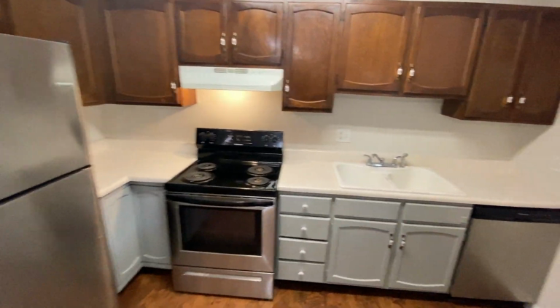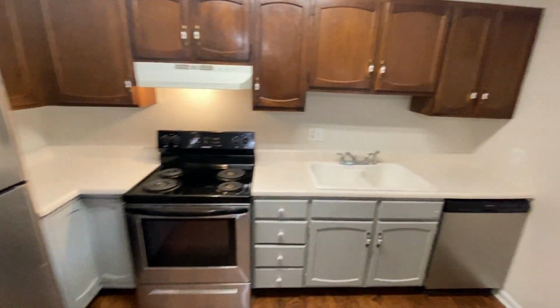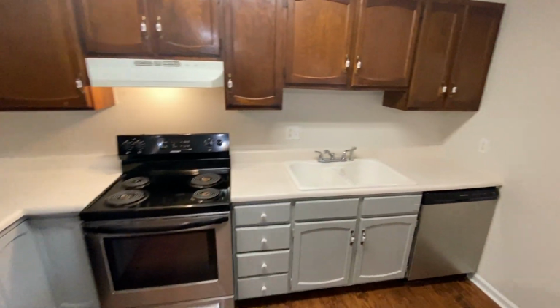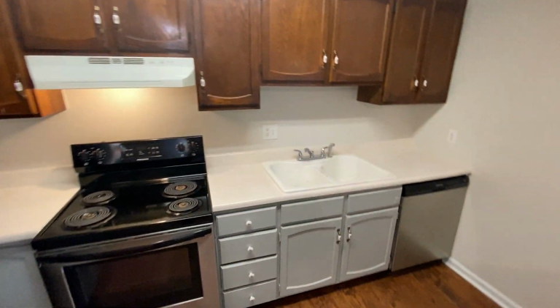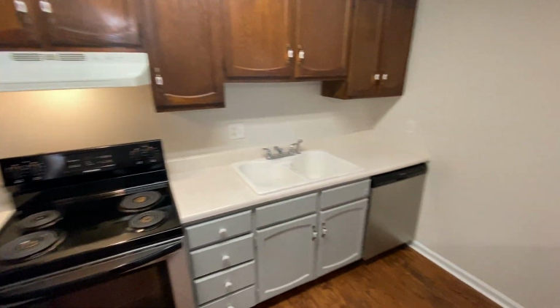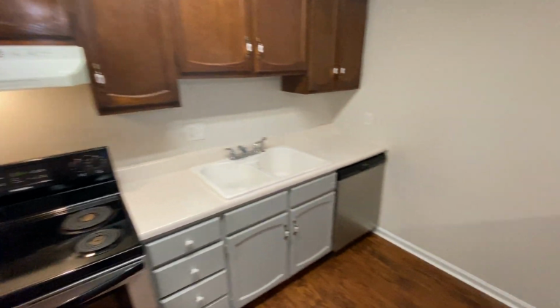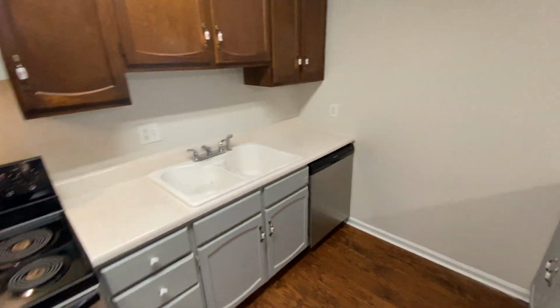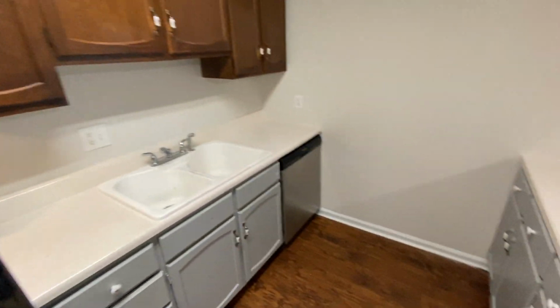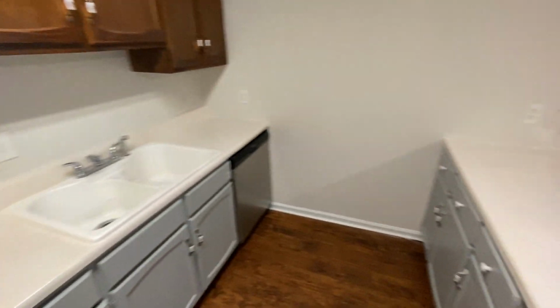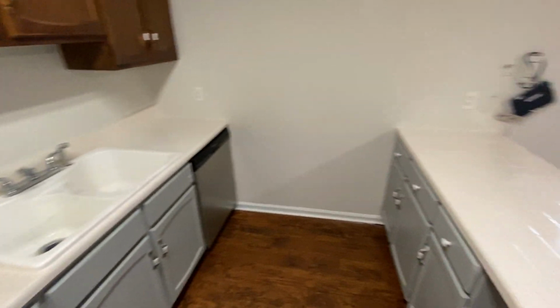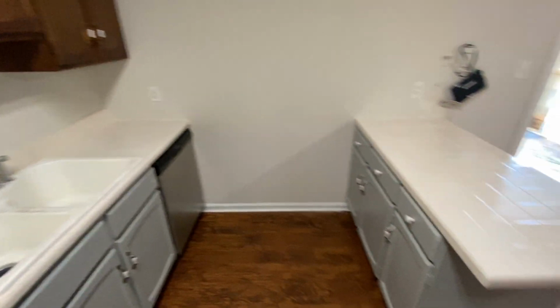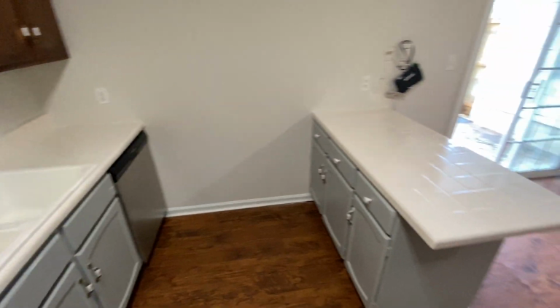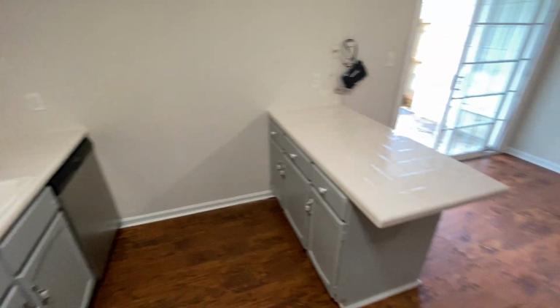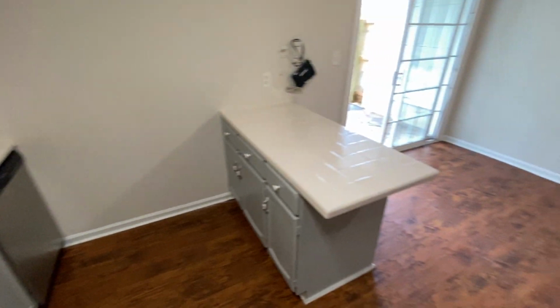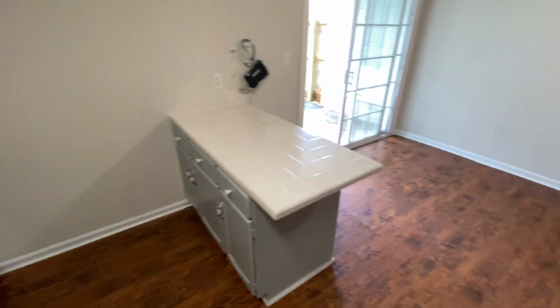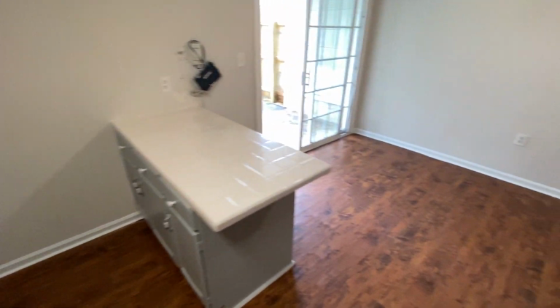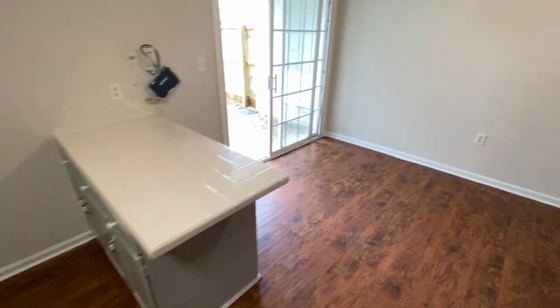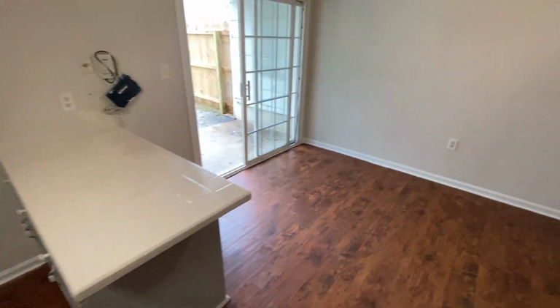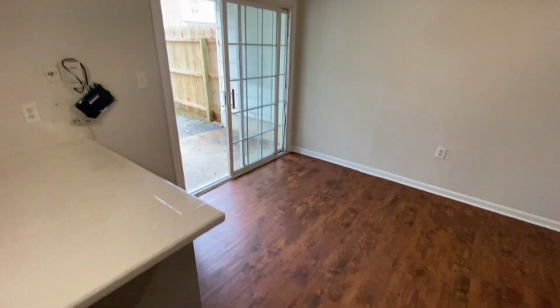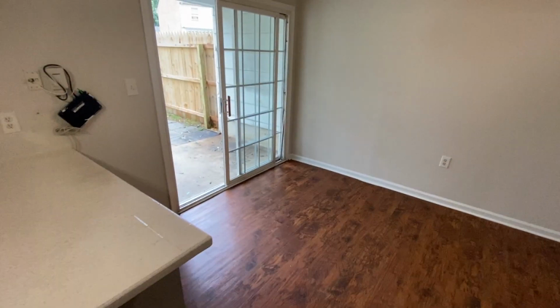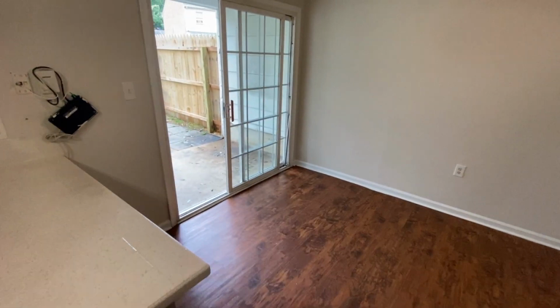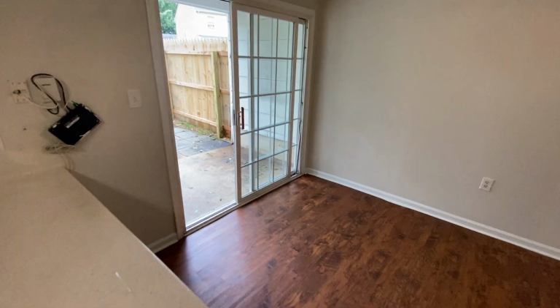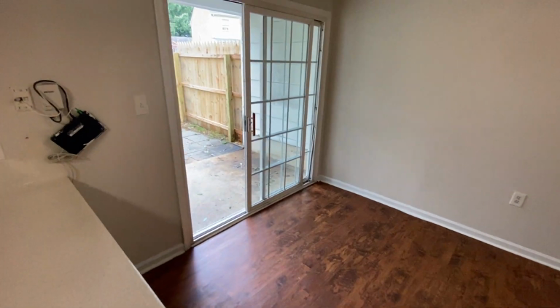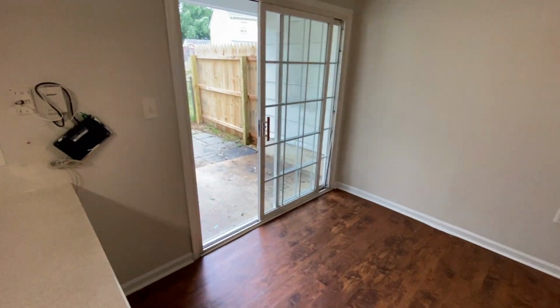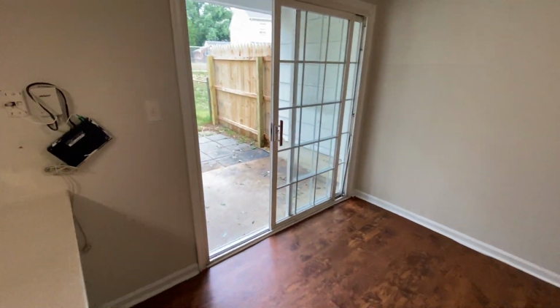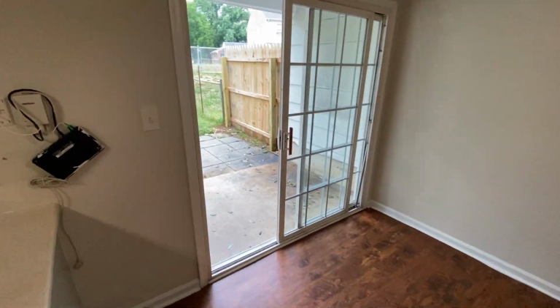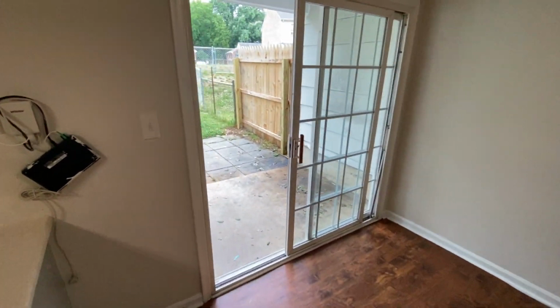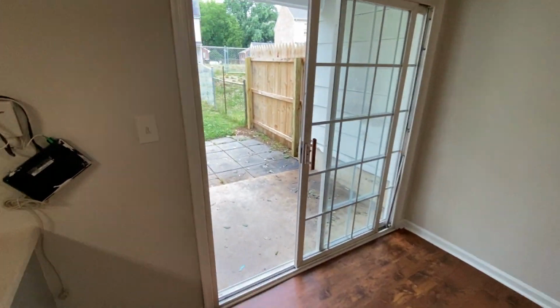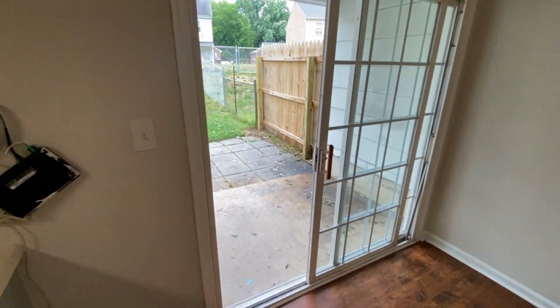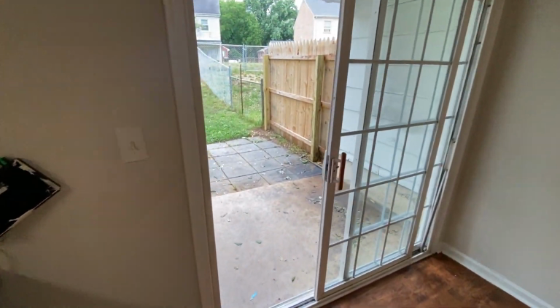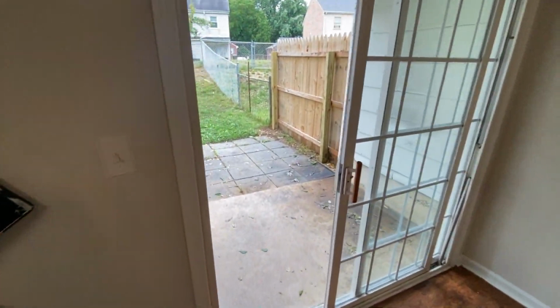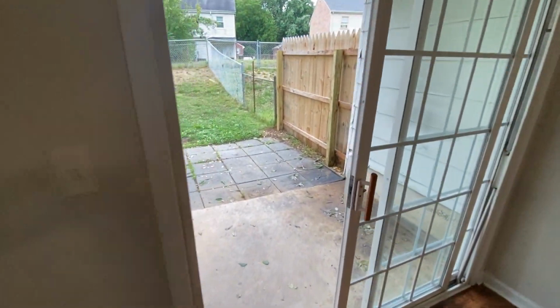Very spacious, plenty of cabinetry space, and a slider door with access to a fenced backyard.